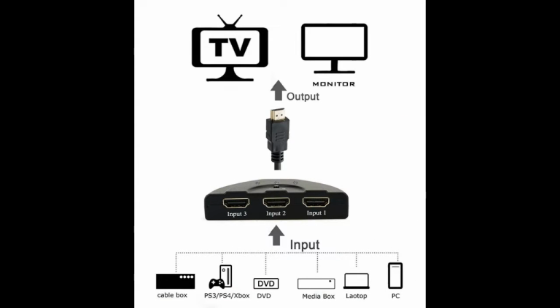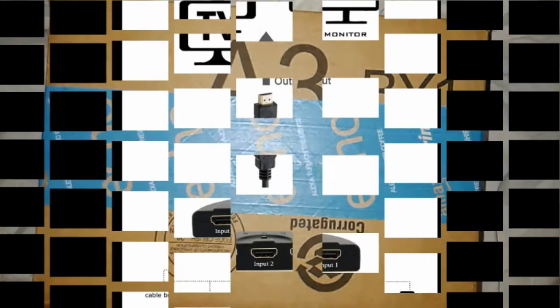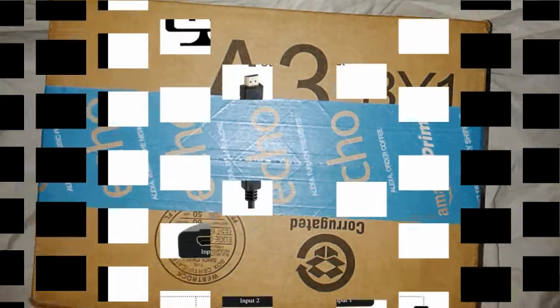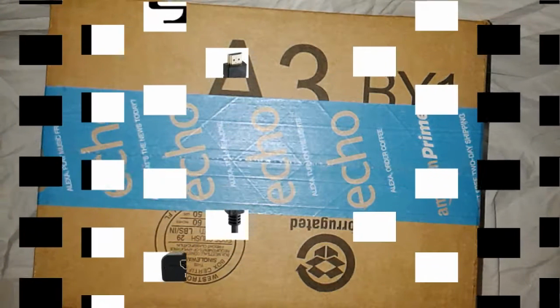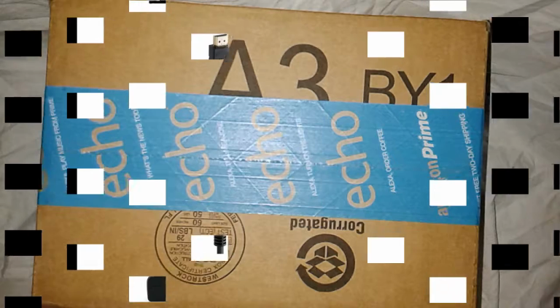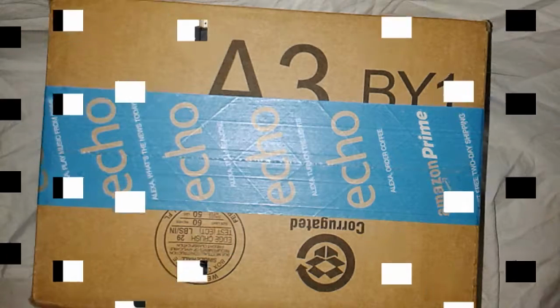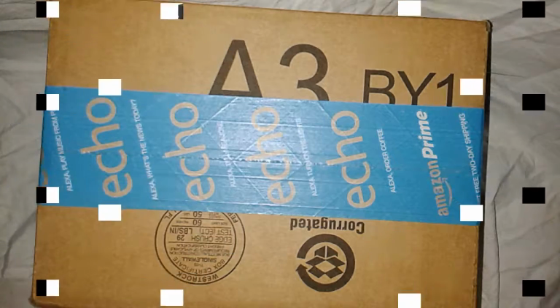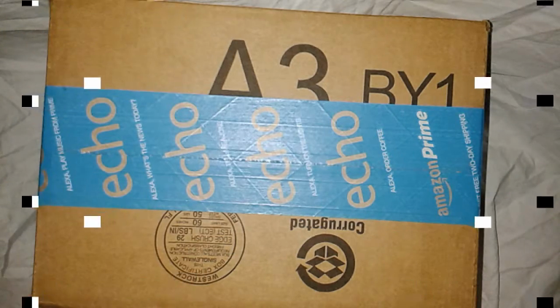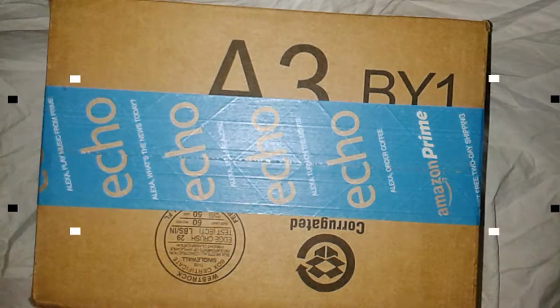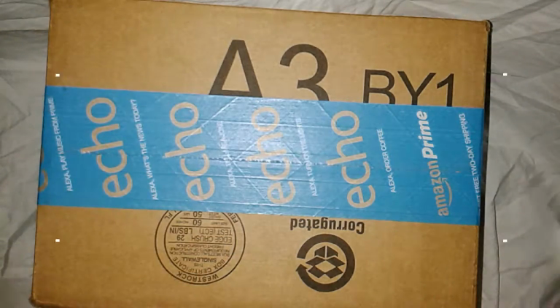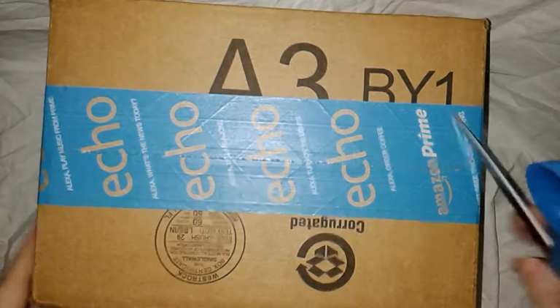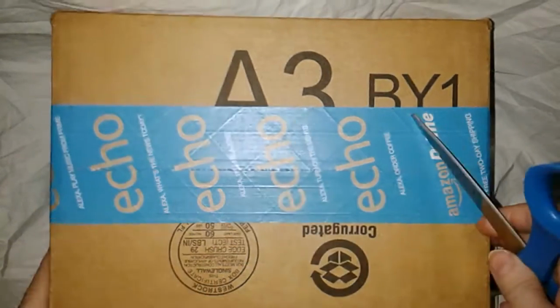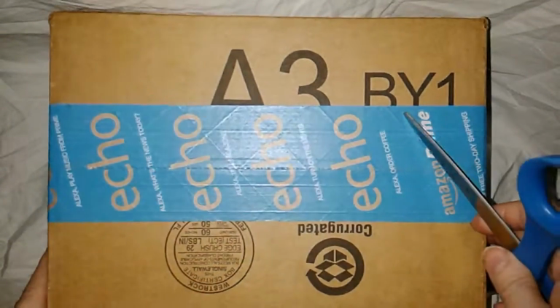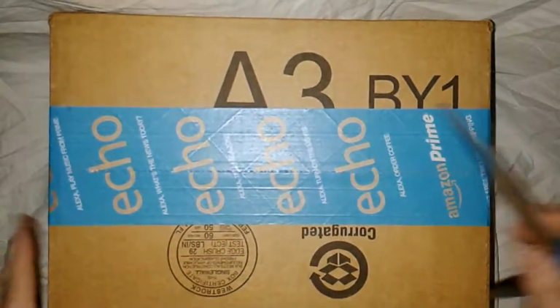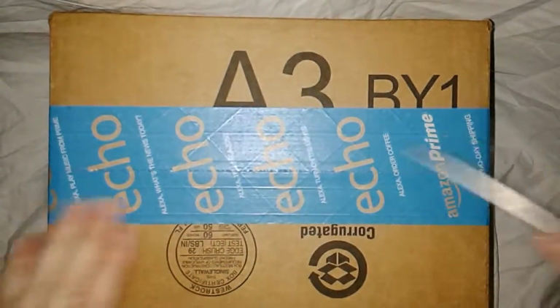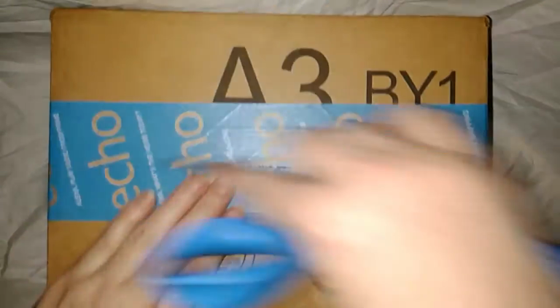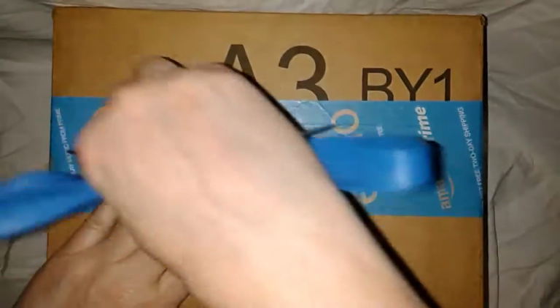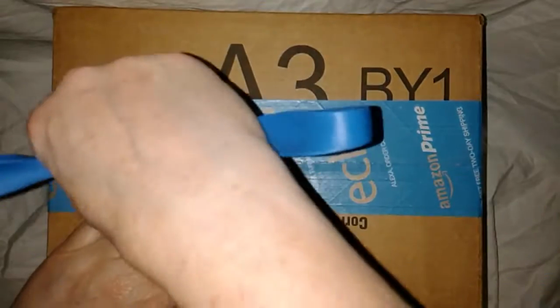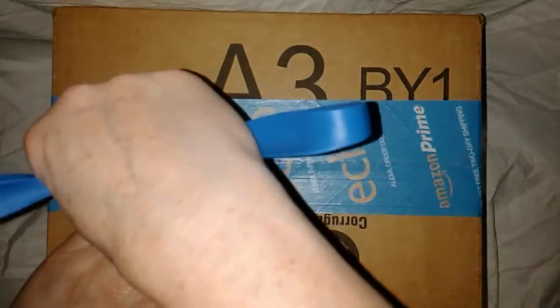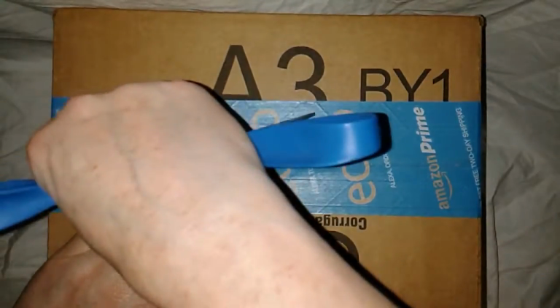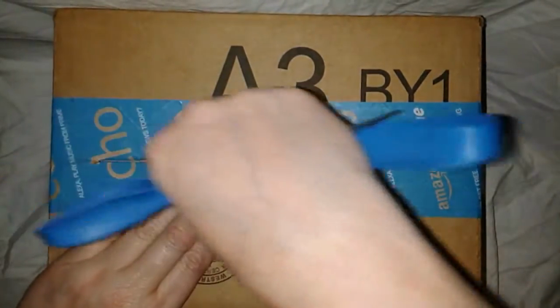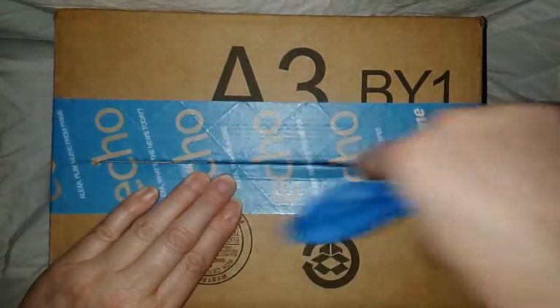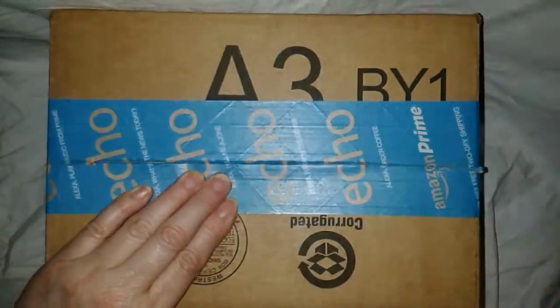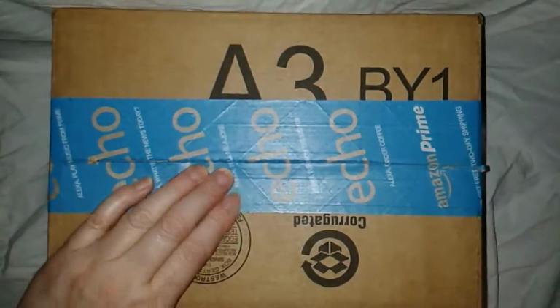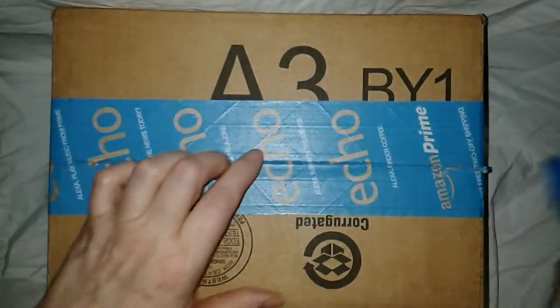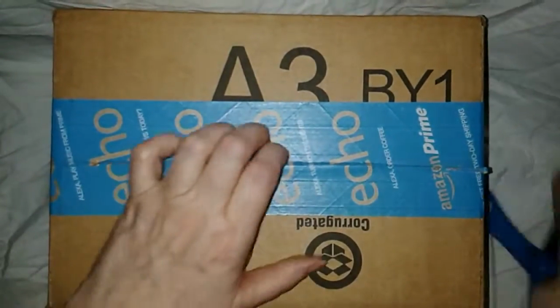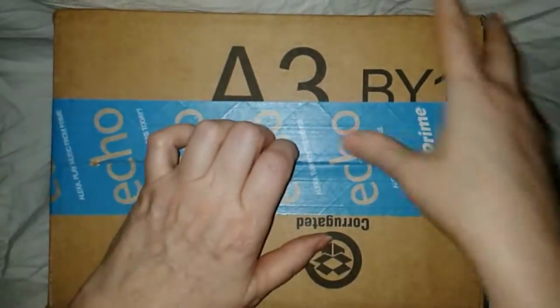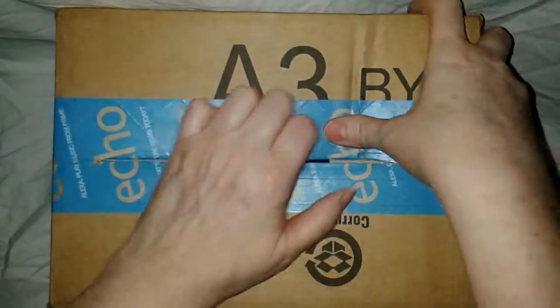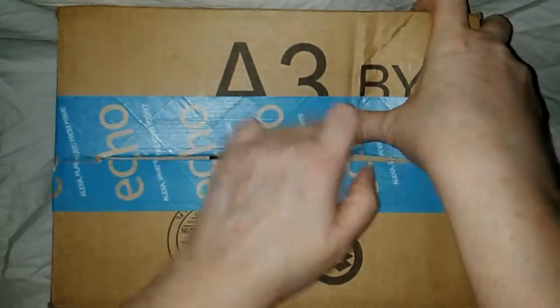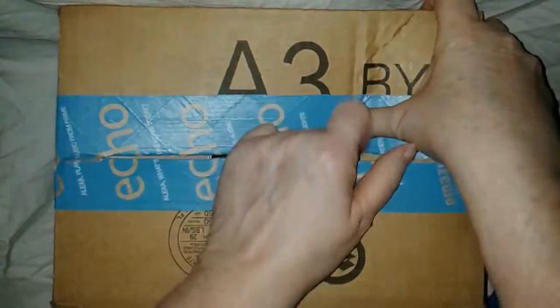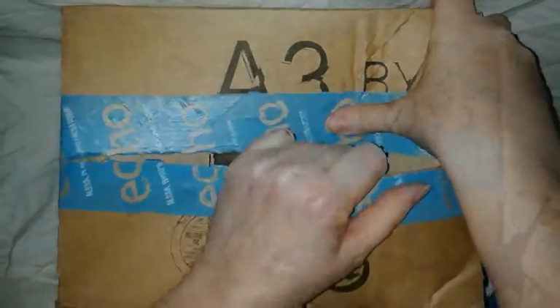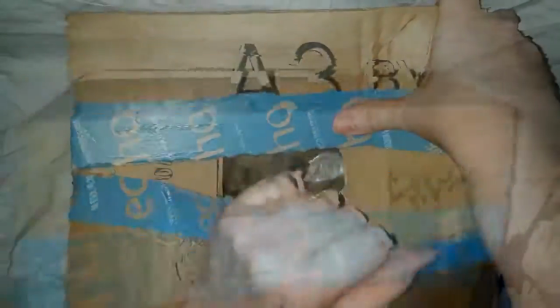Hey Flockers, it's Tori with Touring America. Today I'm unboxing and reviewing a product that I received from Amazon.